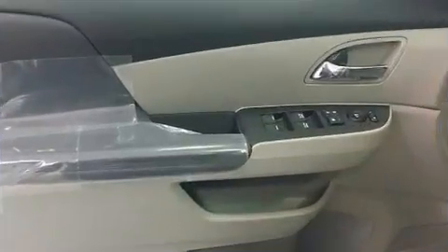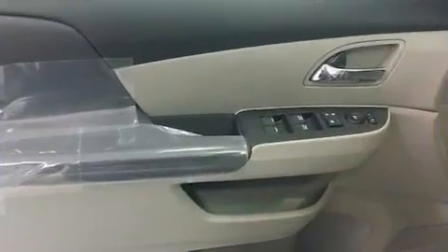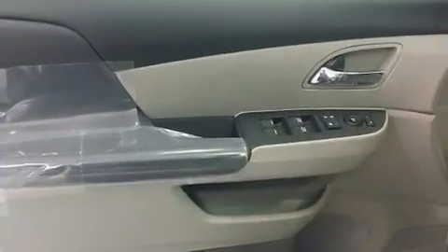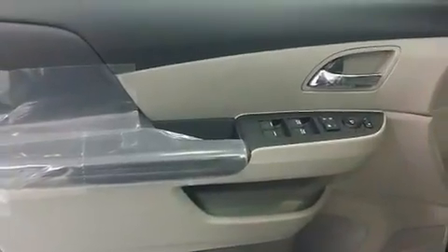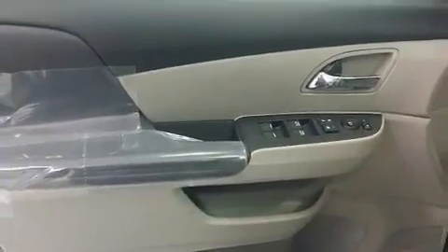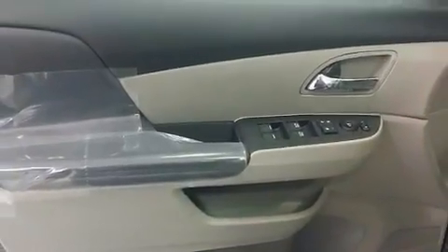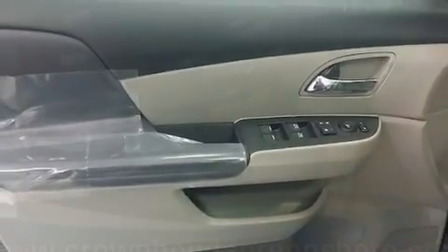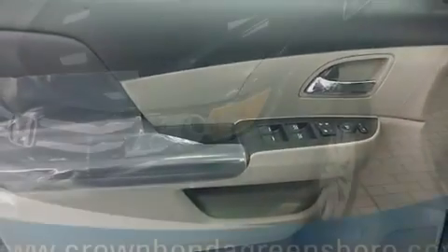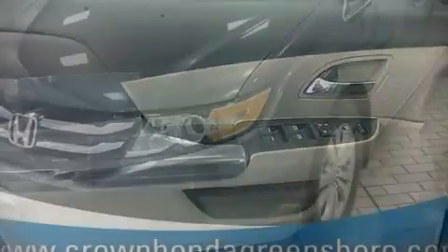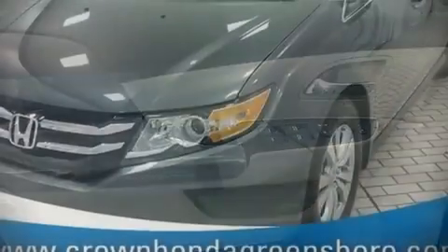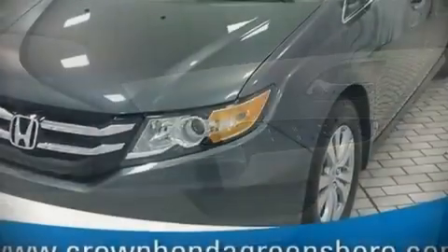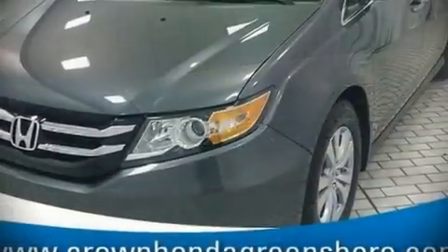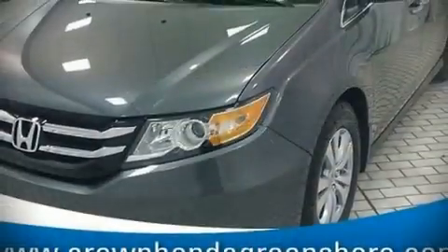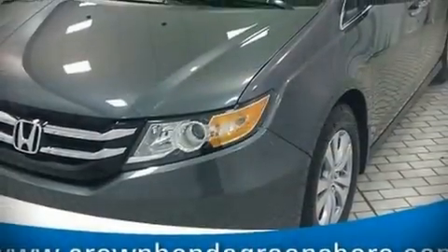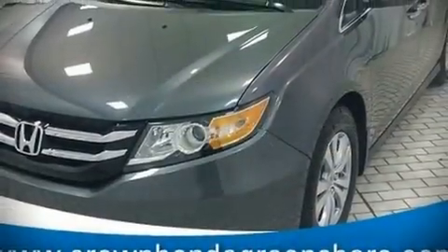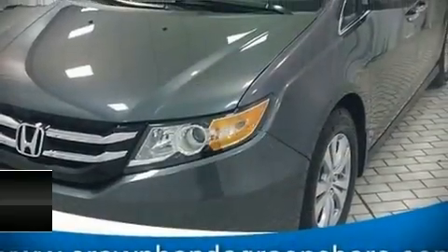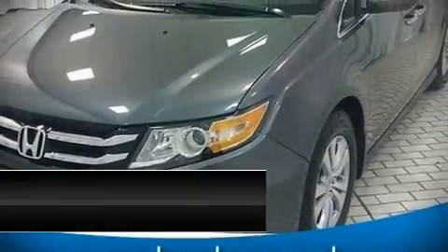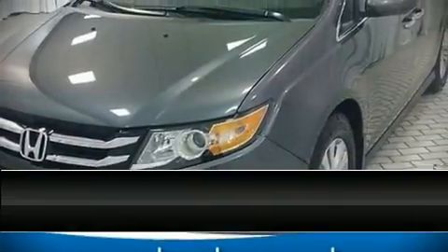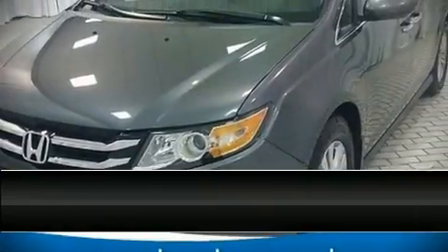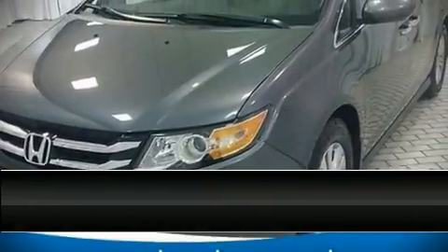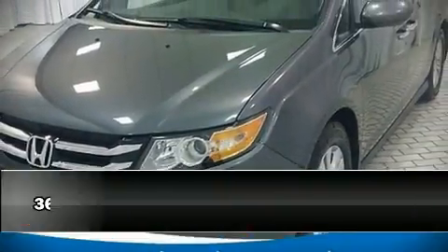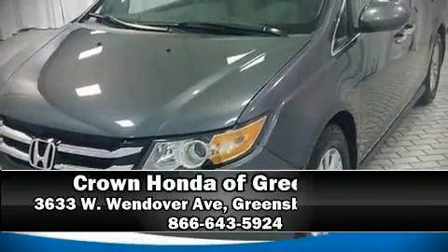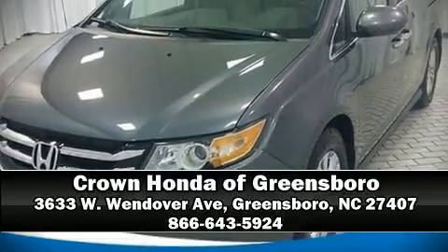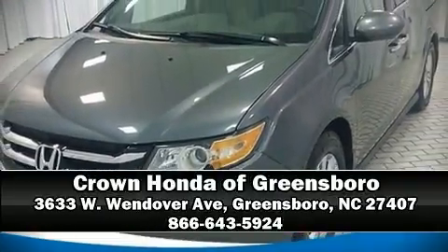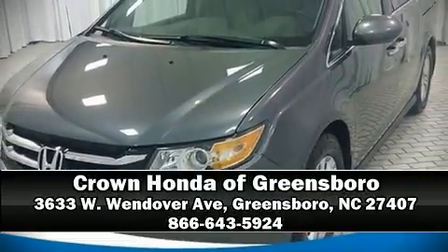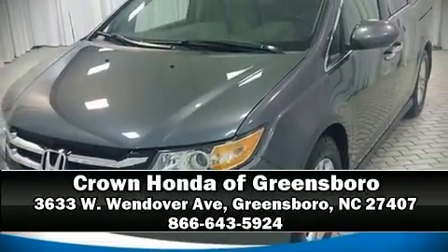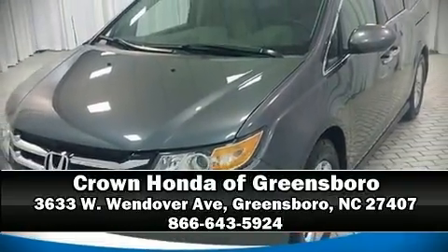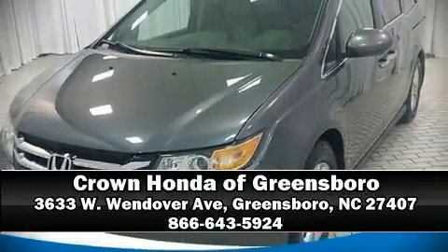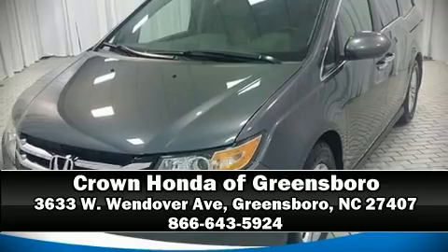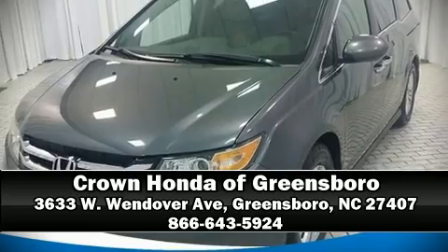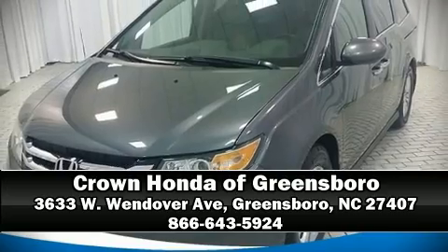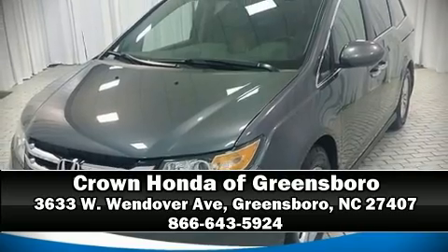Our sales reps are knowledgeable and professional, and we are here to help you.